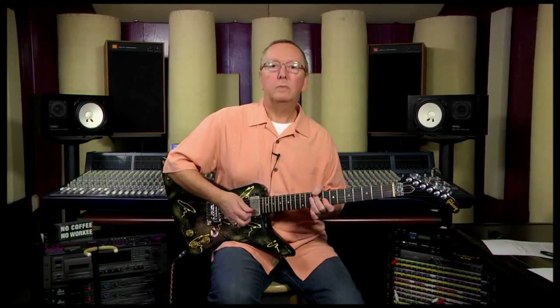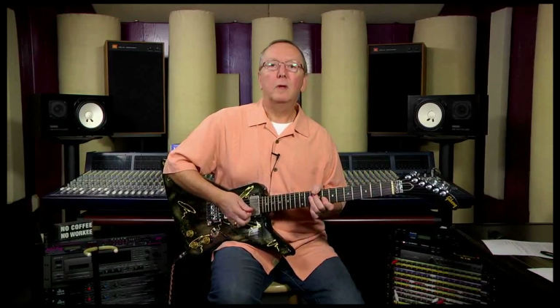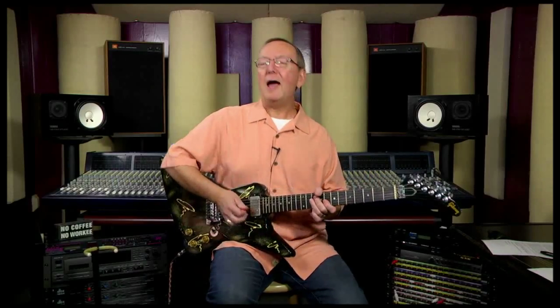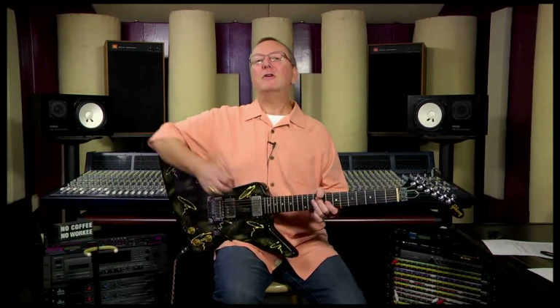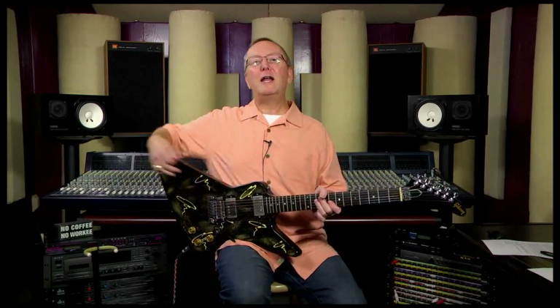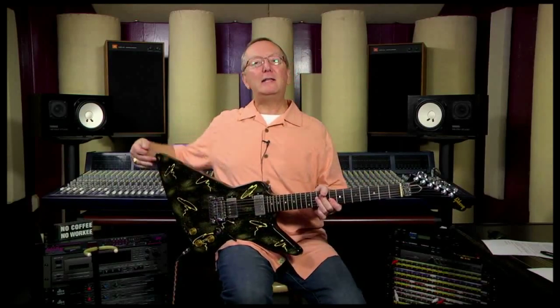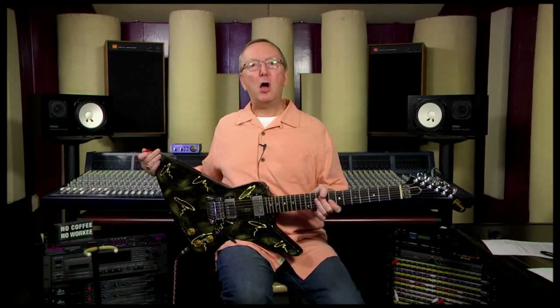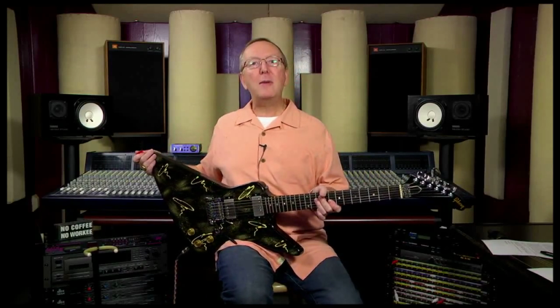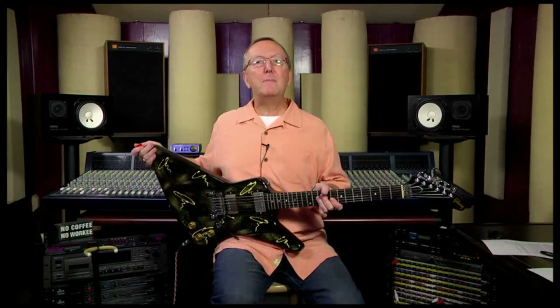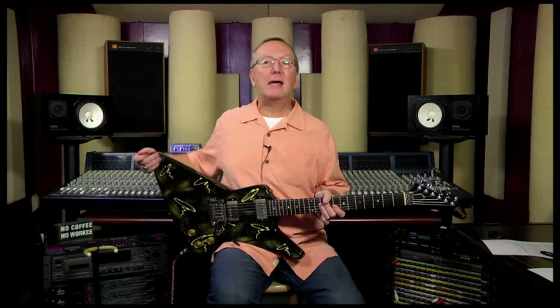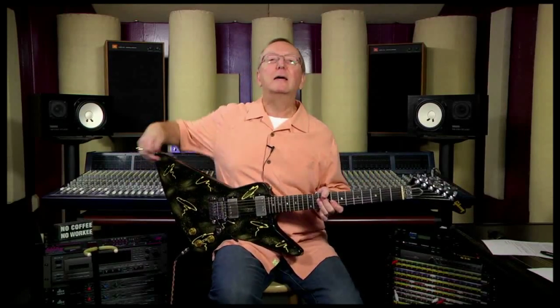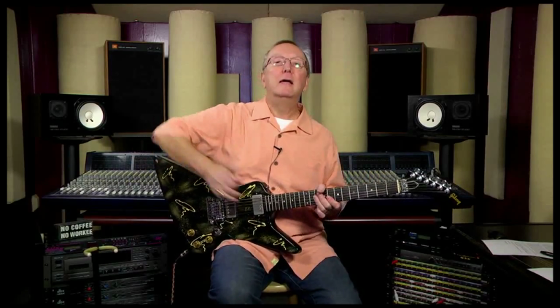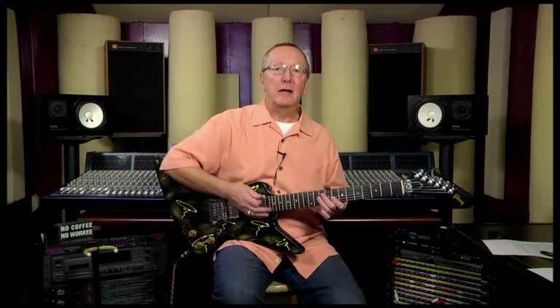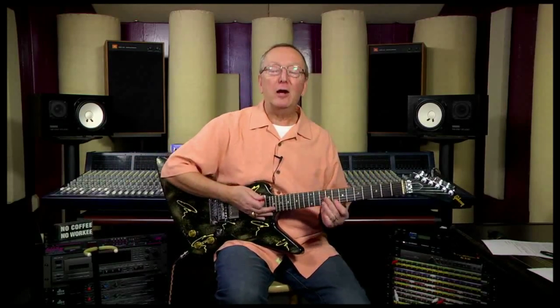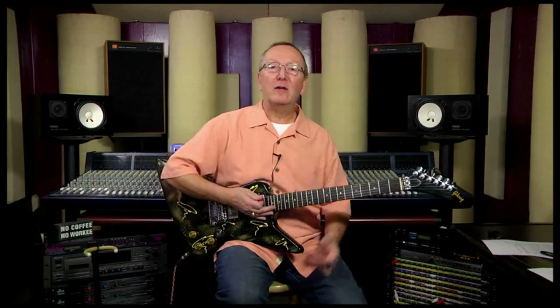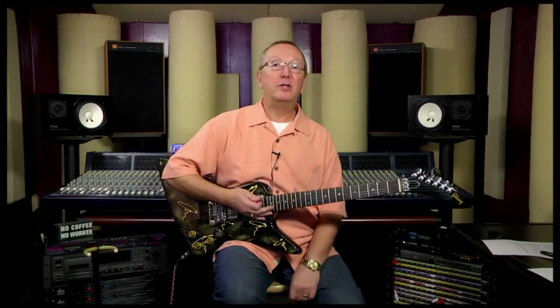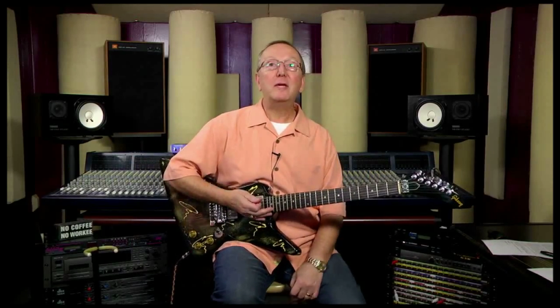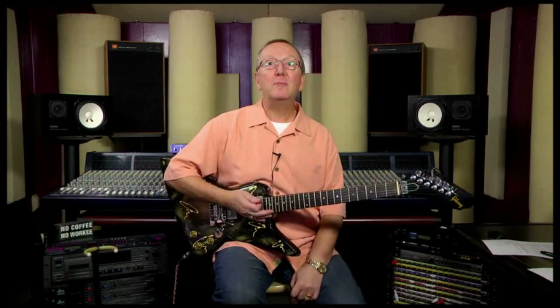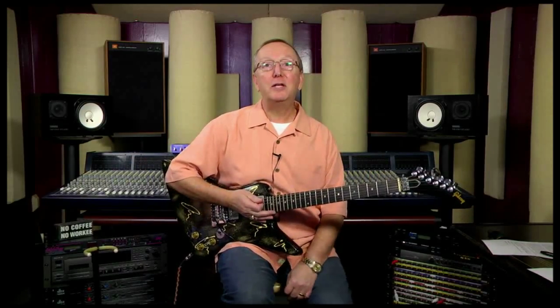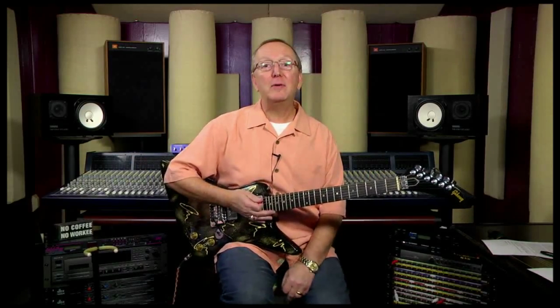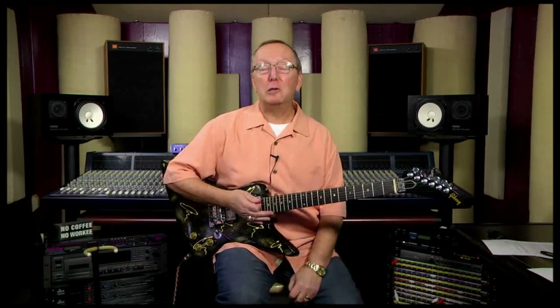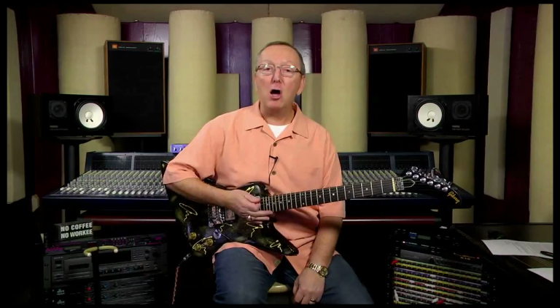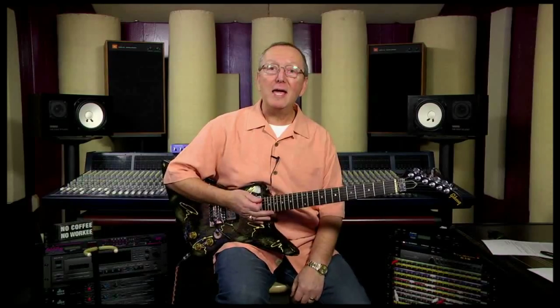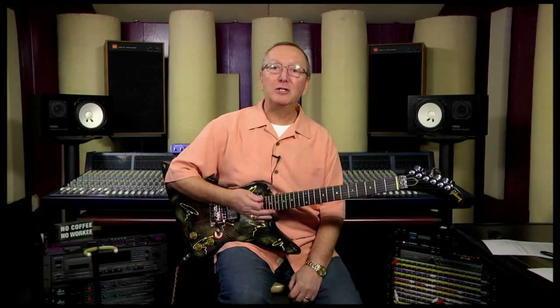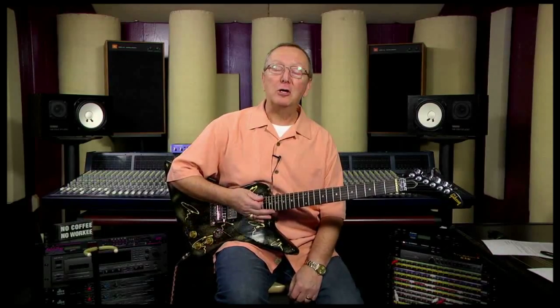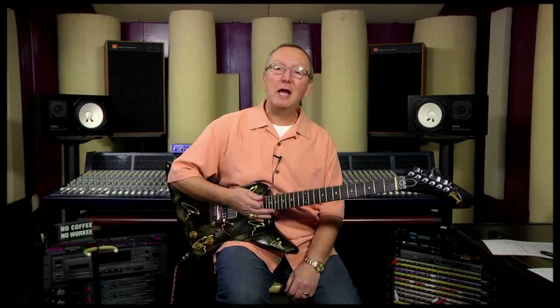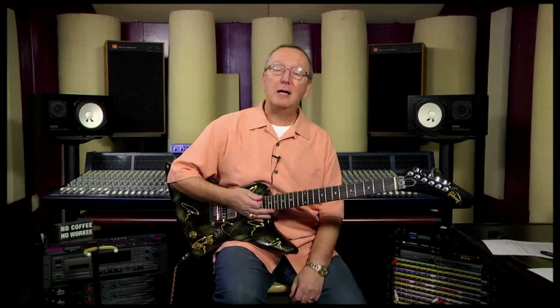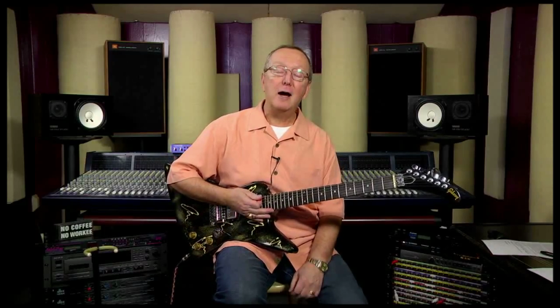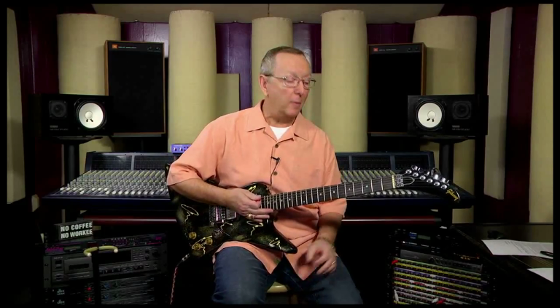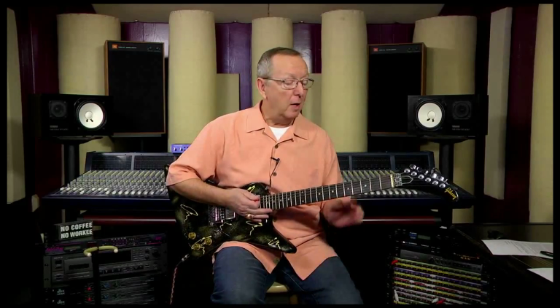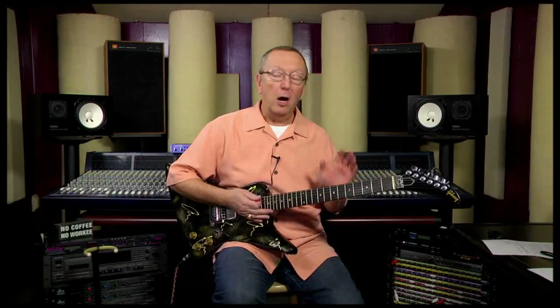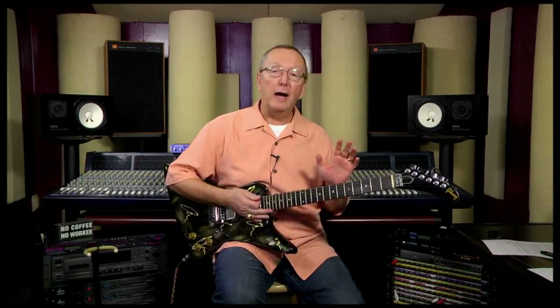Hi everybody, Lawman Mike here with www.lawmanguitars.com.